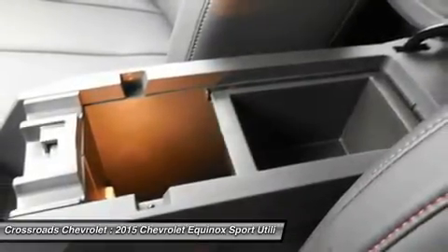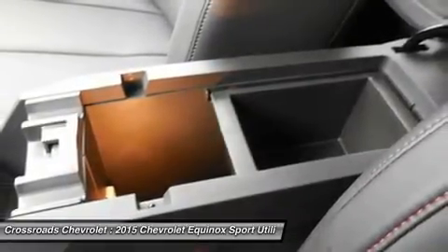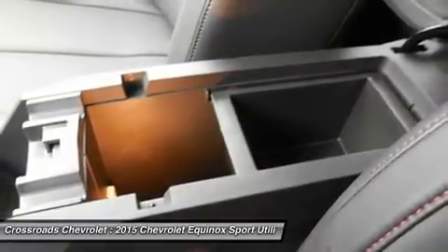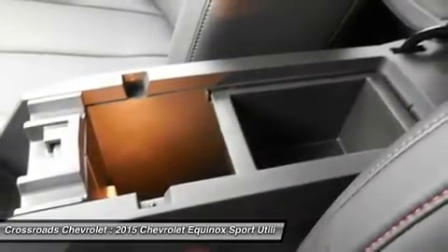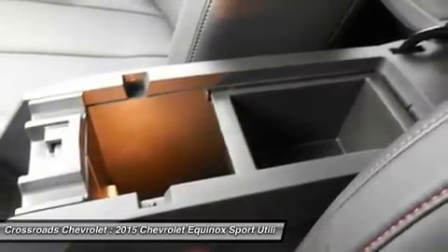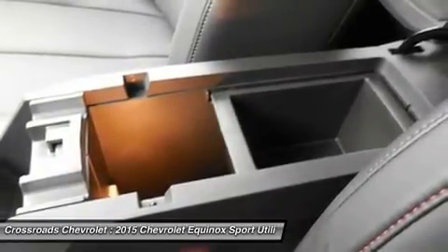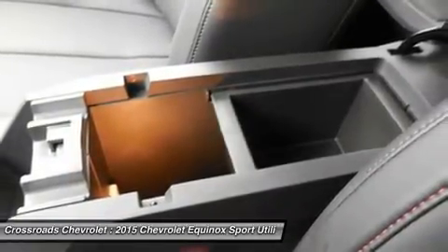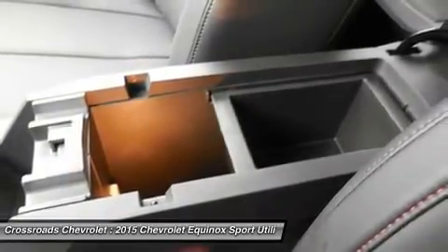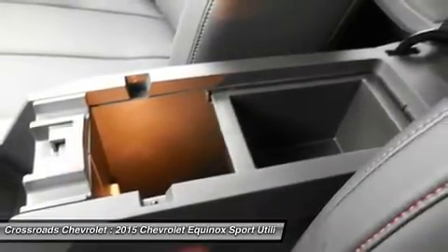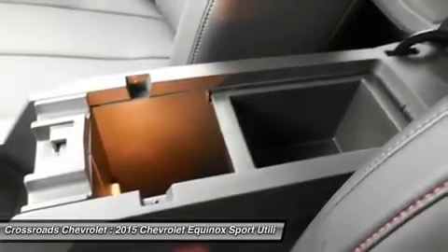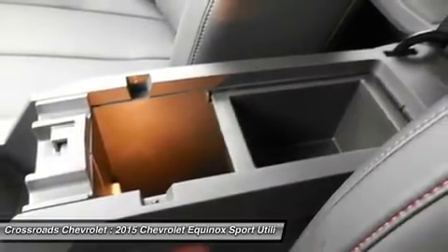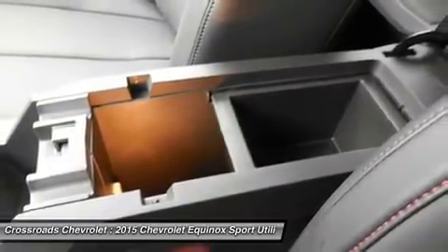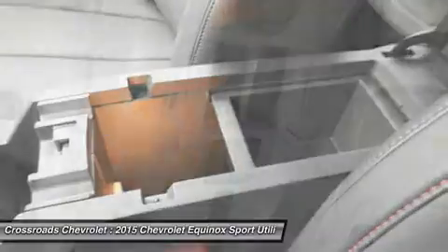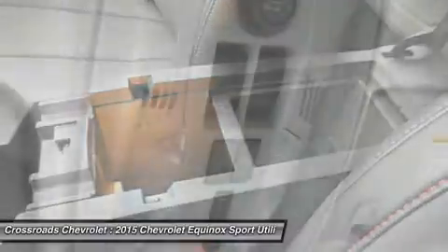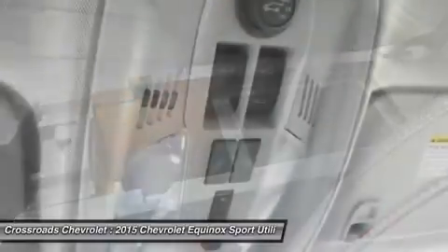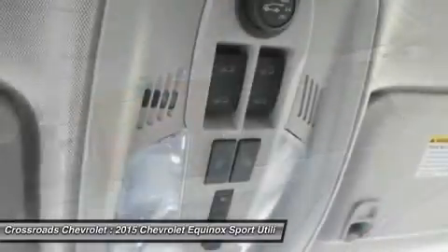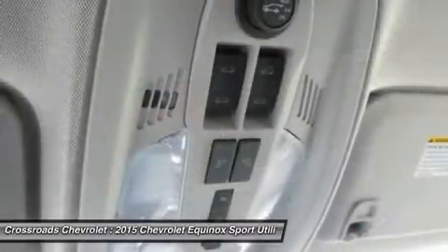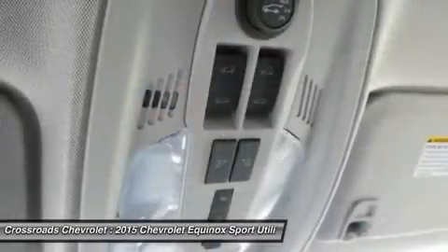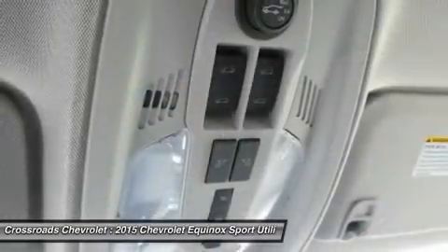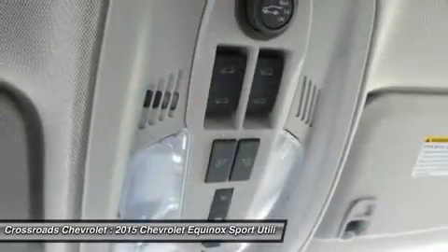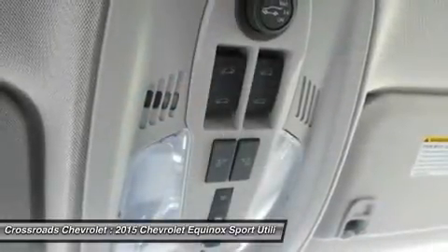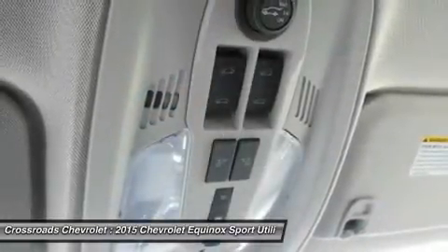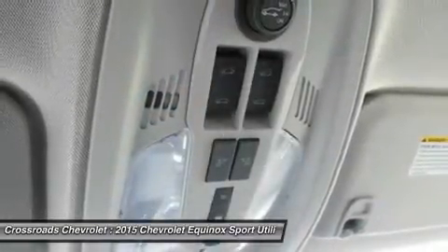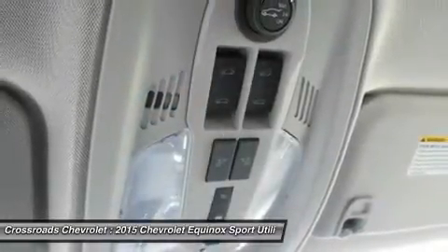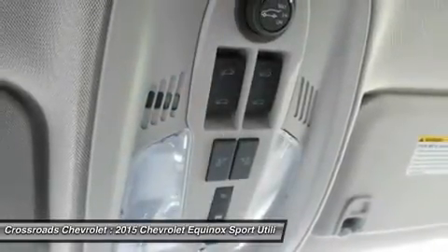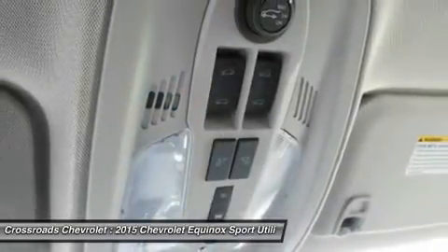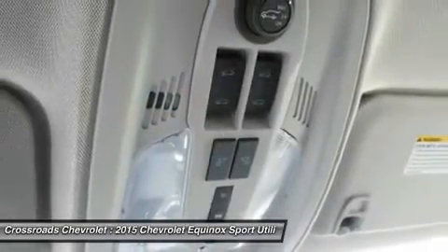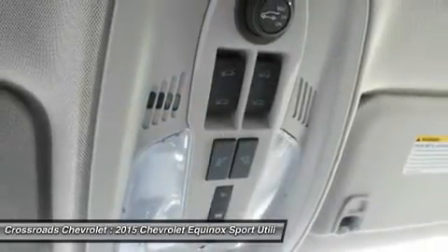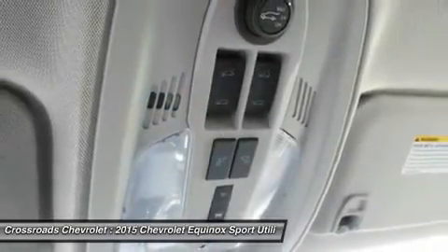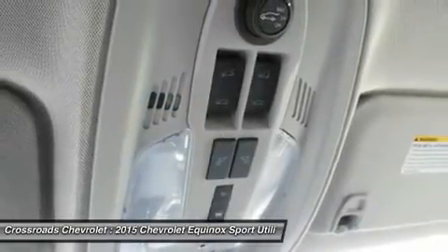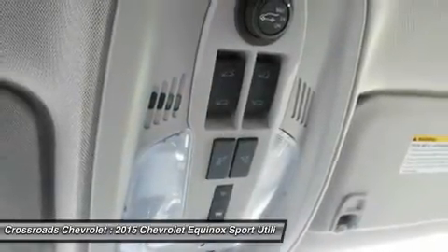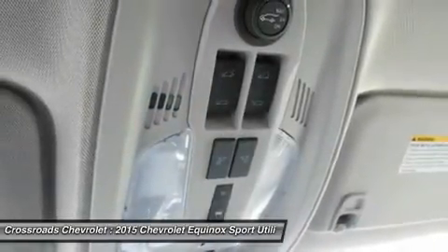Lane departure warning, brake assist, traction control, stability control, daytime running lights.